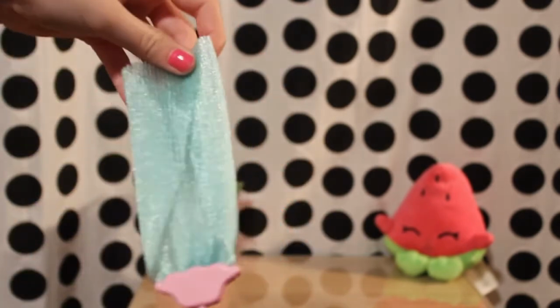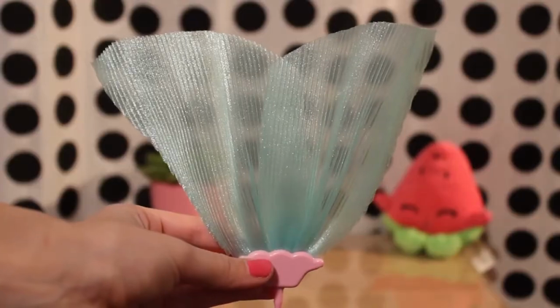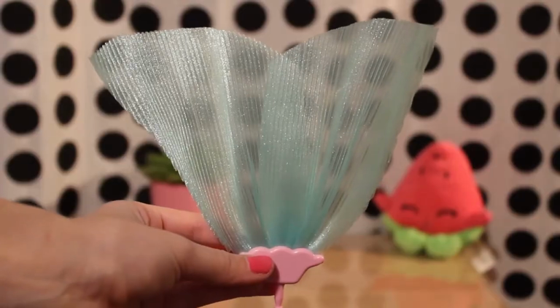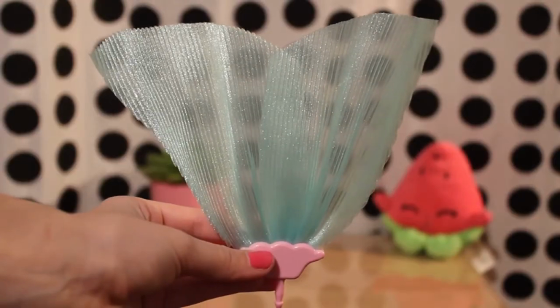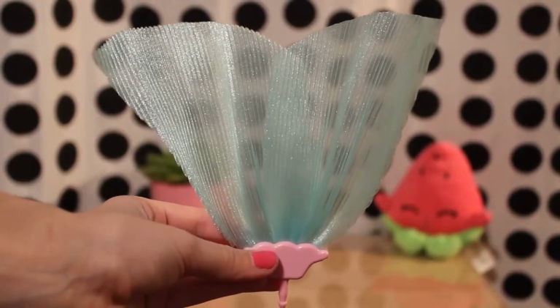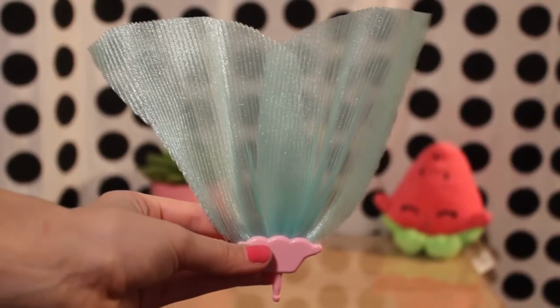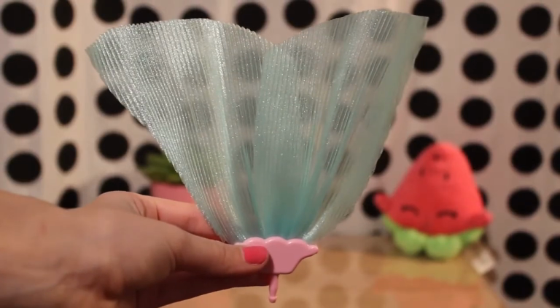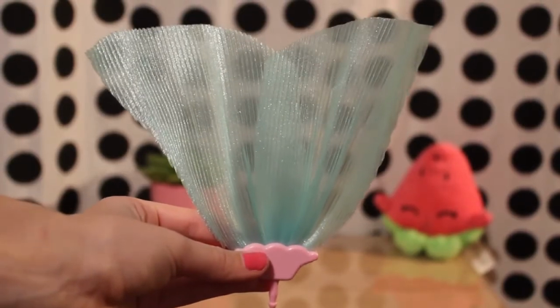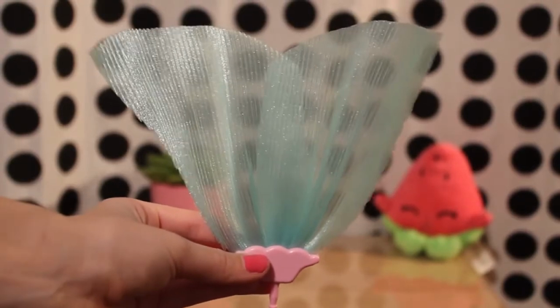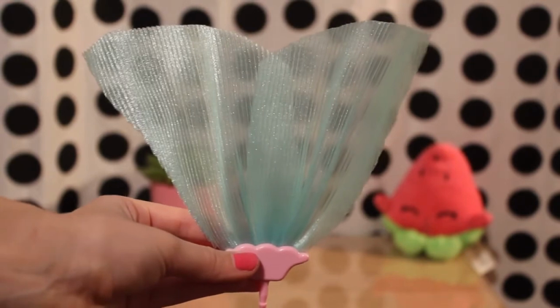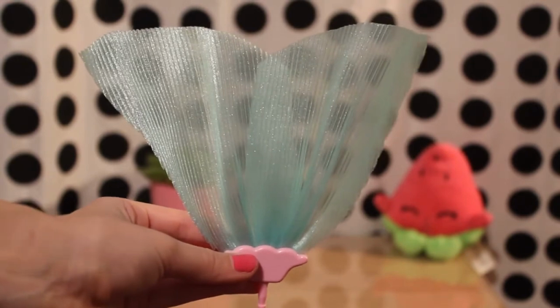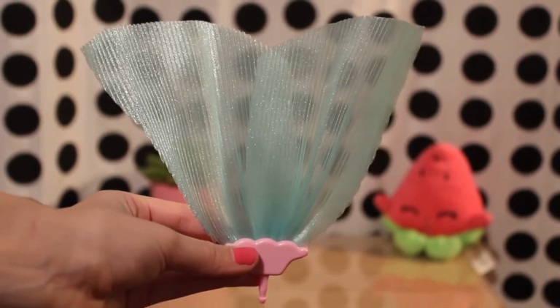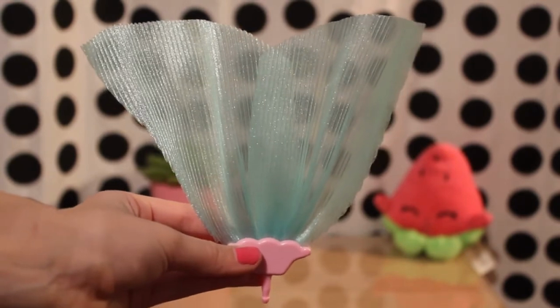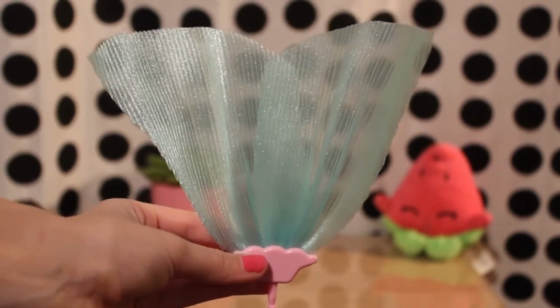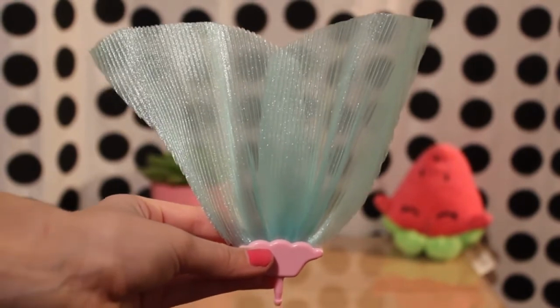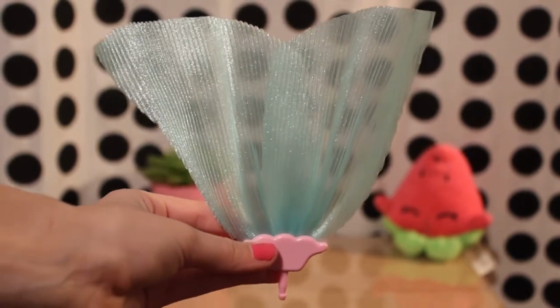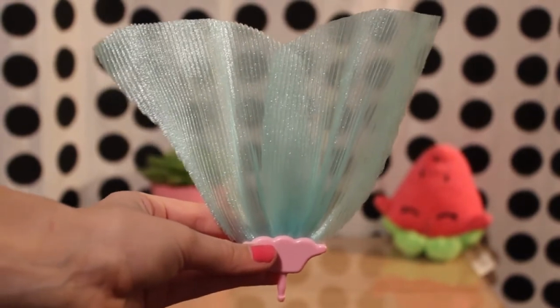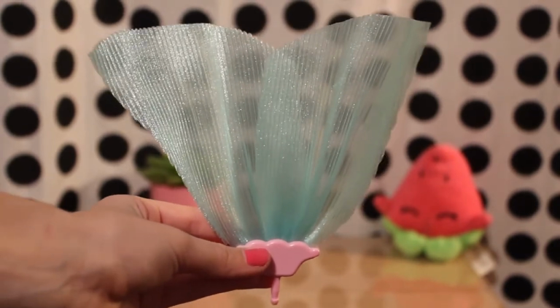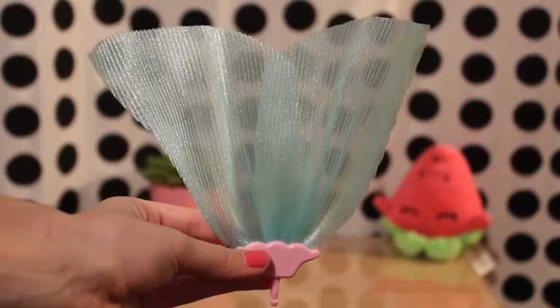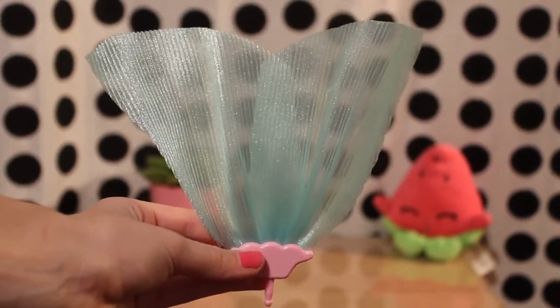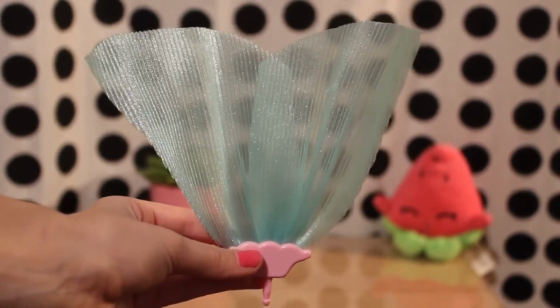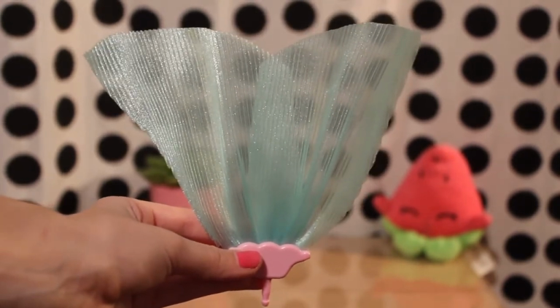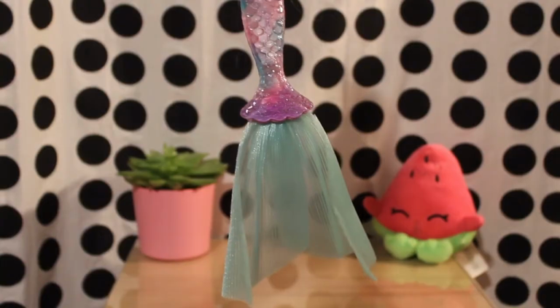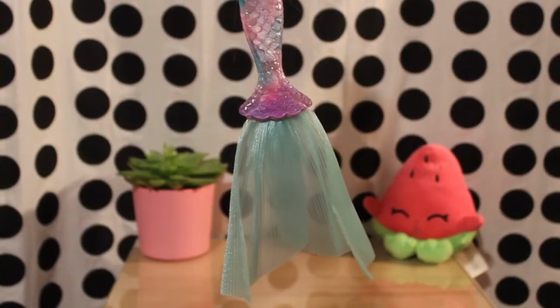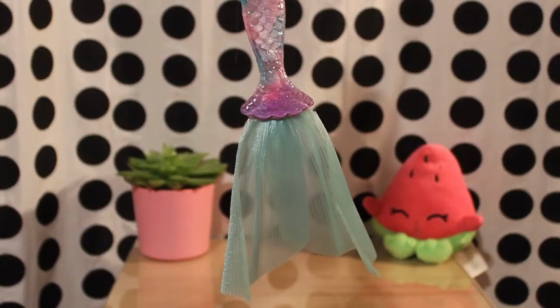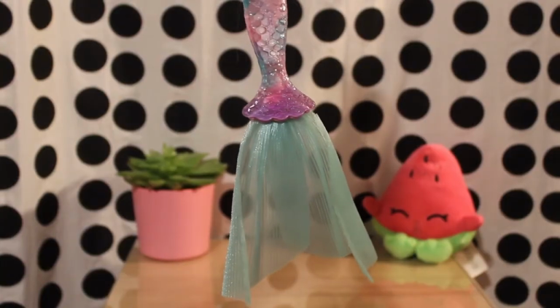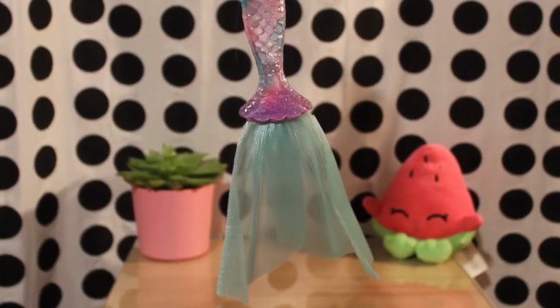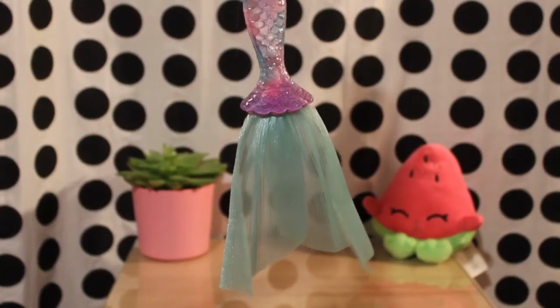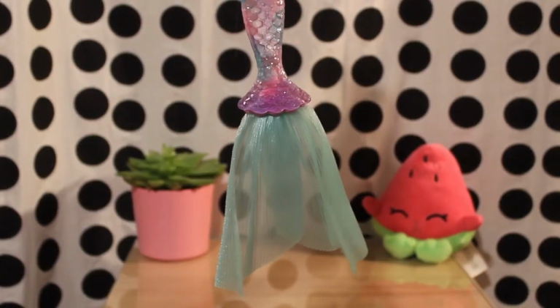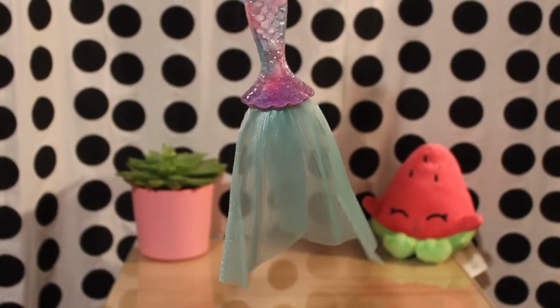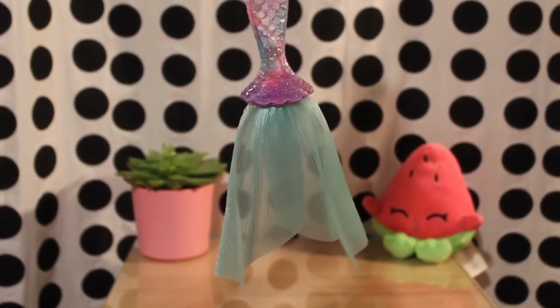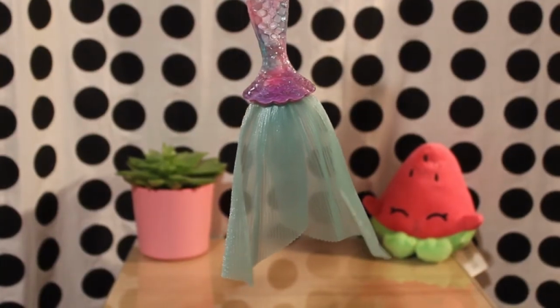The largest bag contains the beautiful fin. It is a mint color and features sparkles. It snaps right into the bottom of her tail.